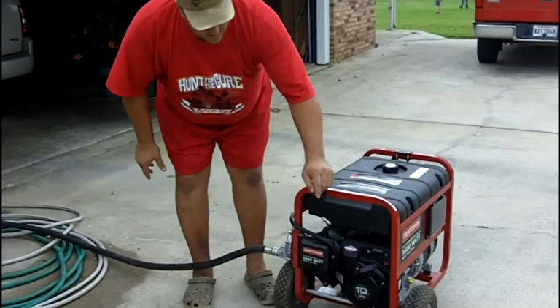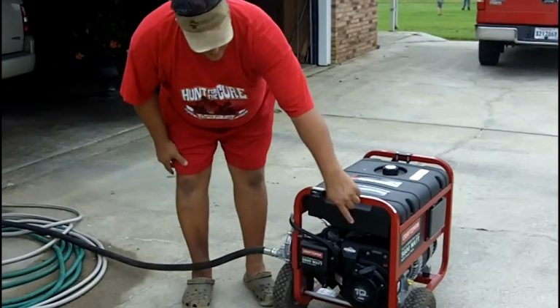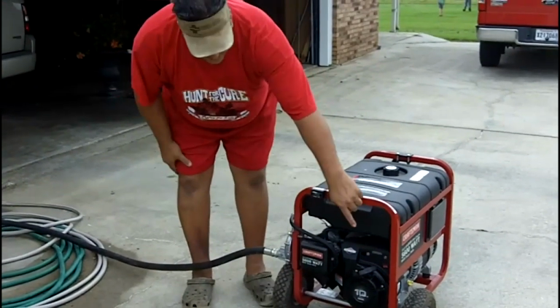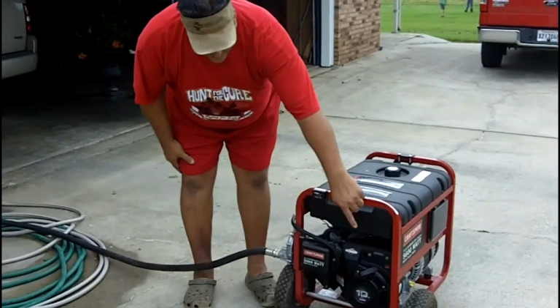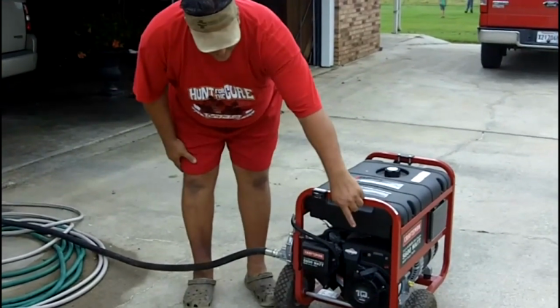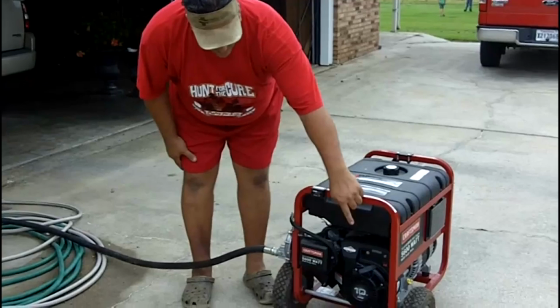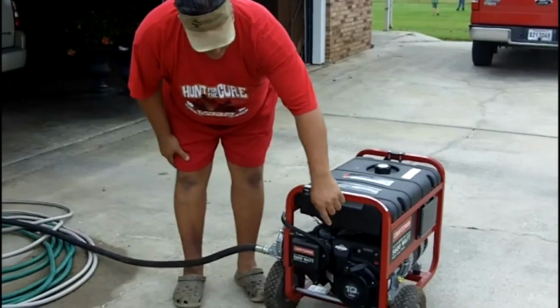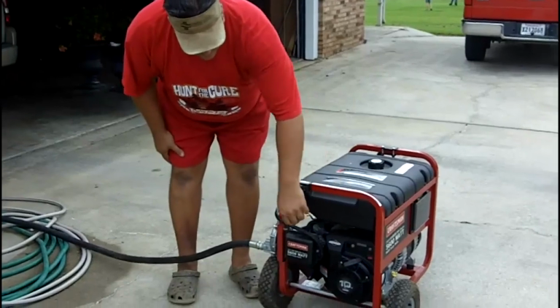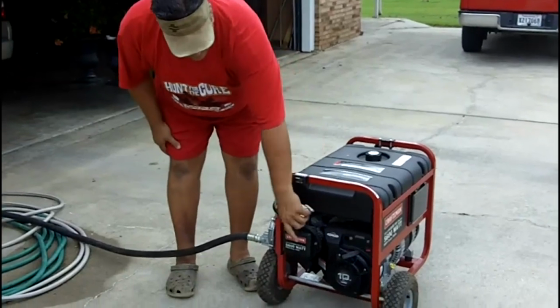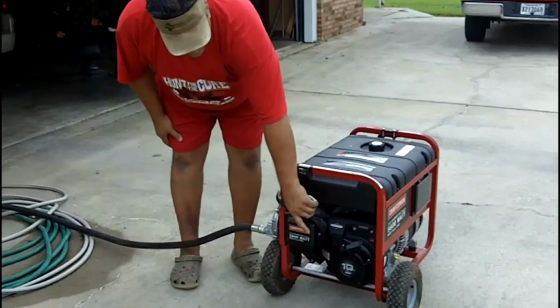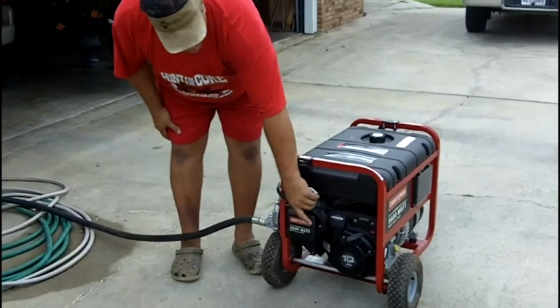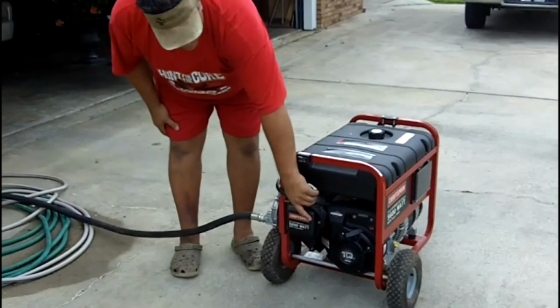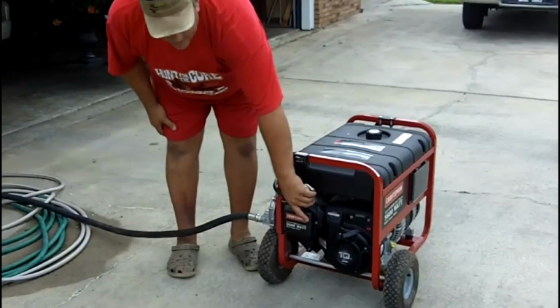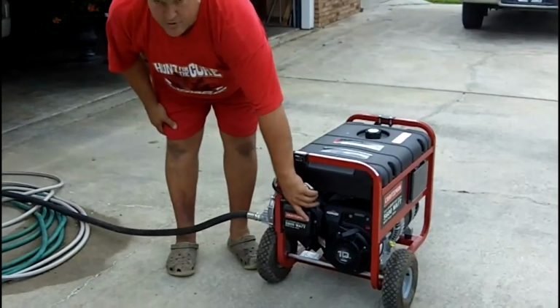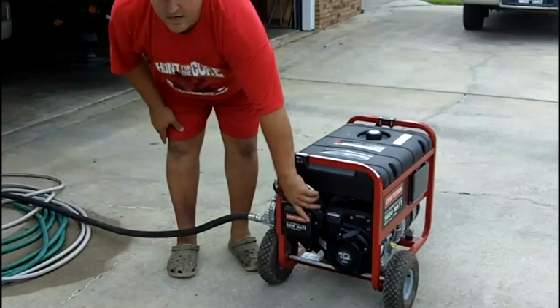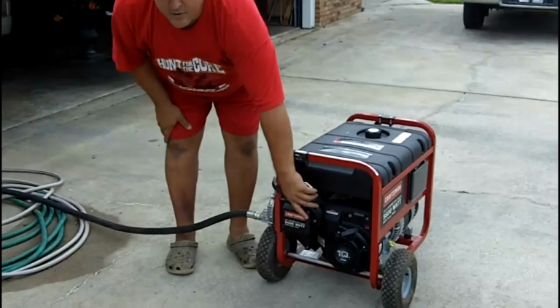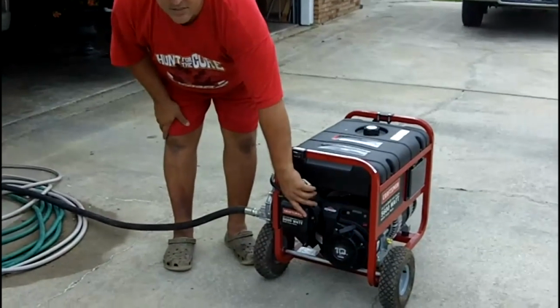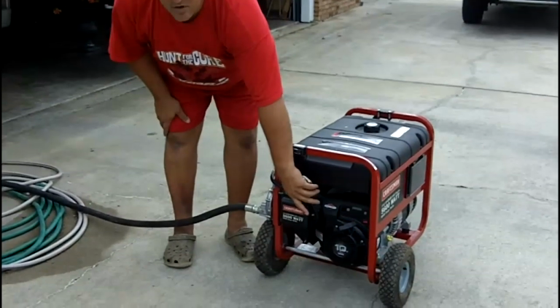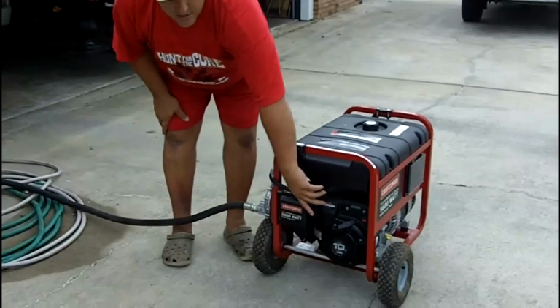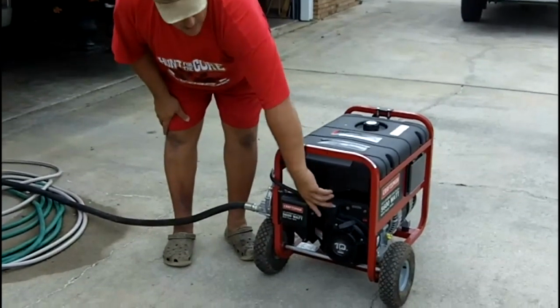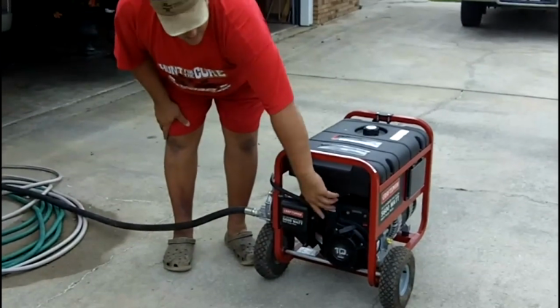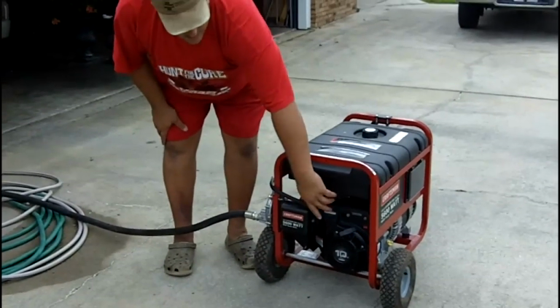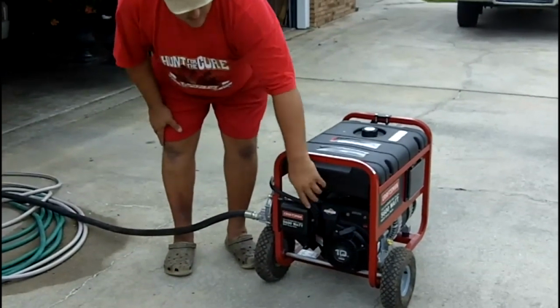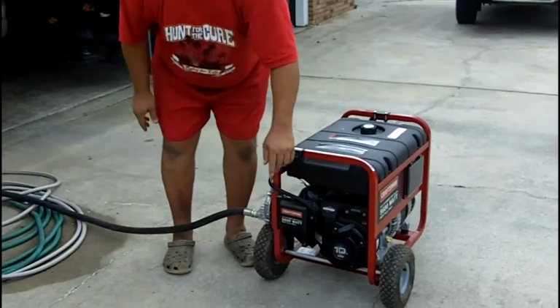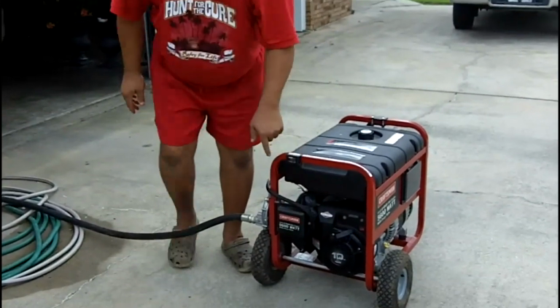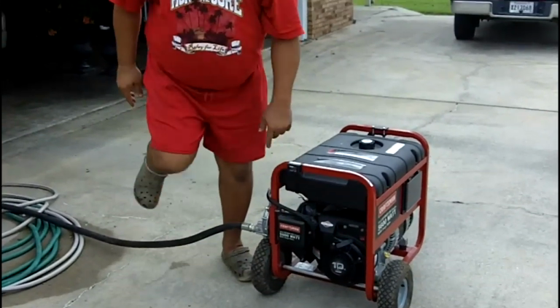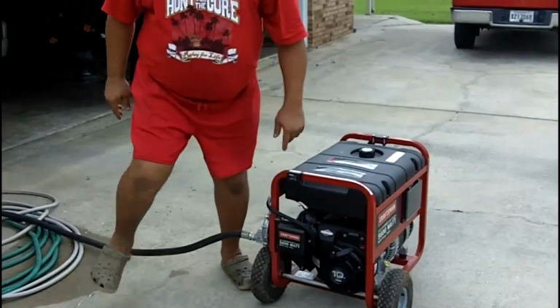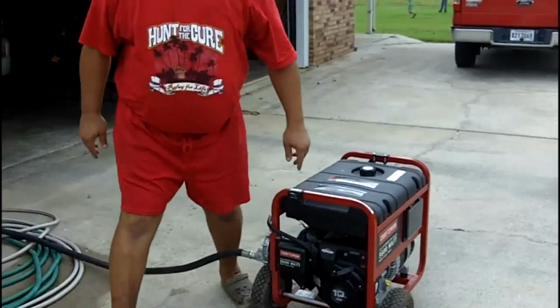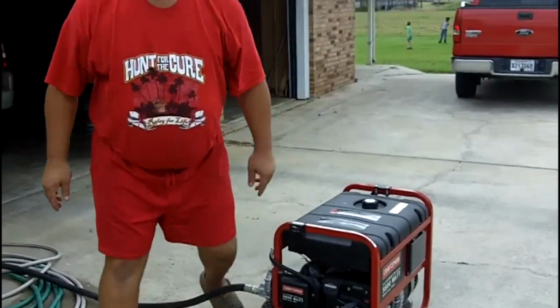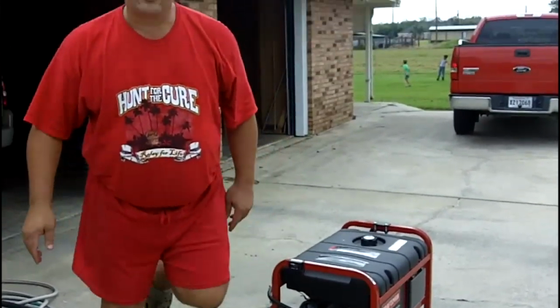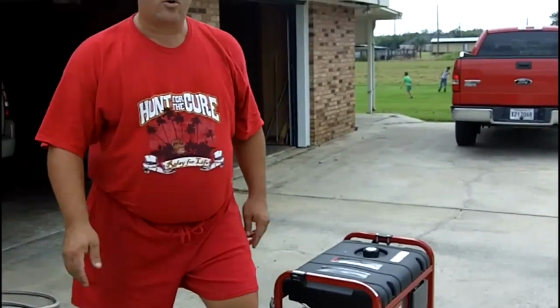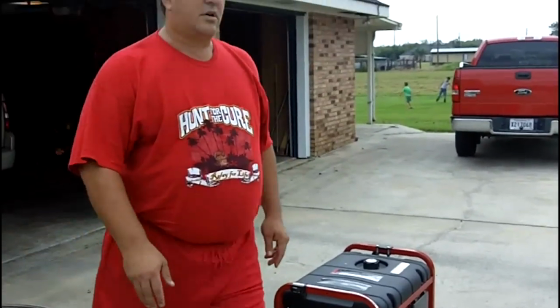The generator is on, the electronic switch is on, and I put the carburetor on choke.